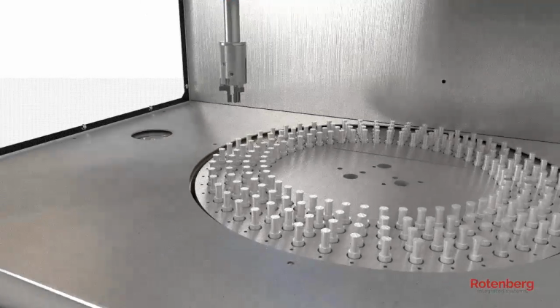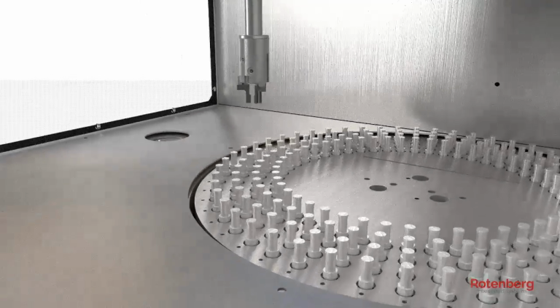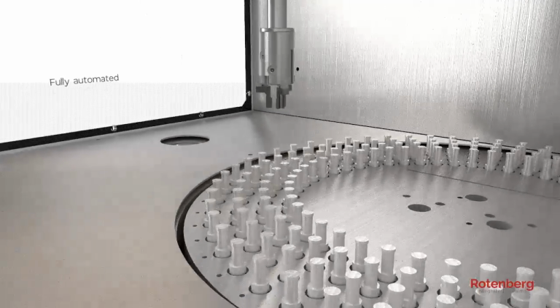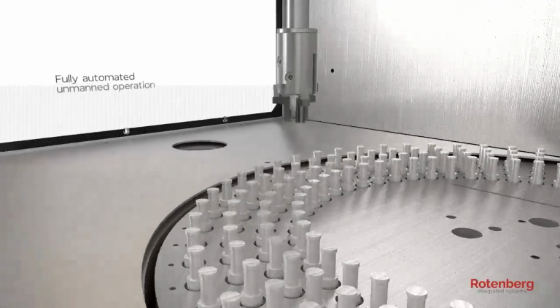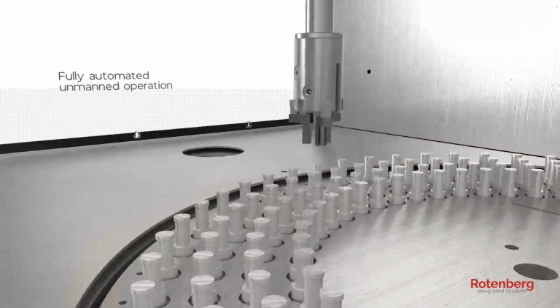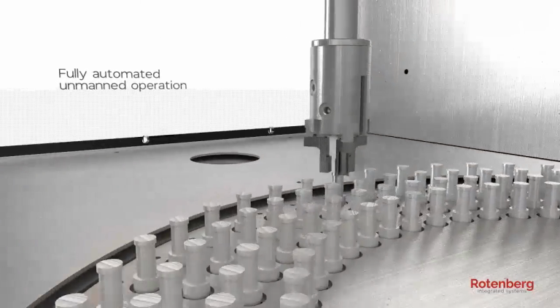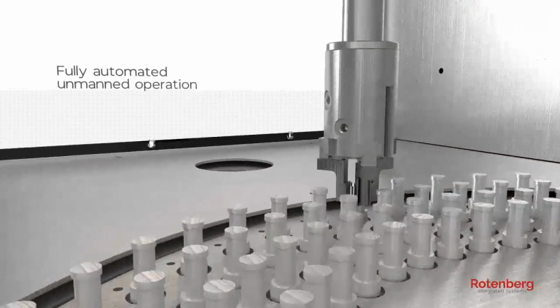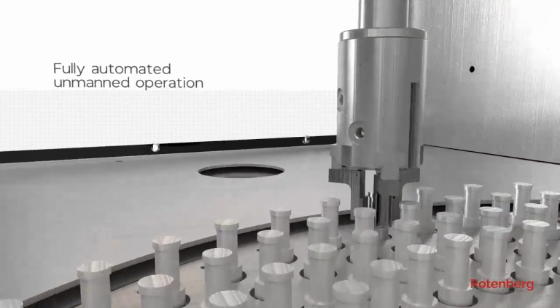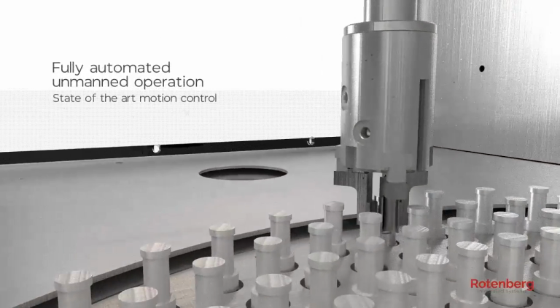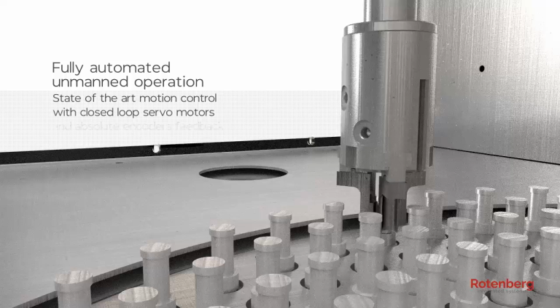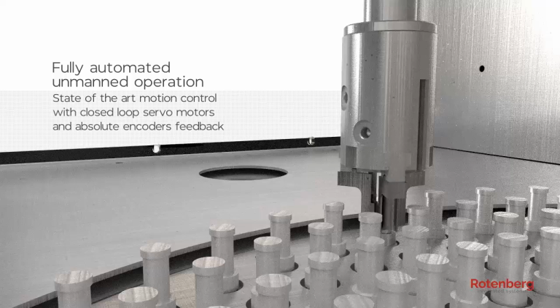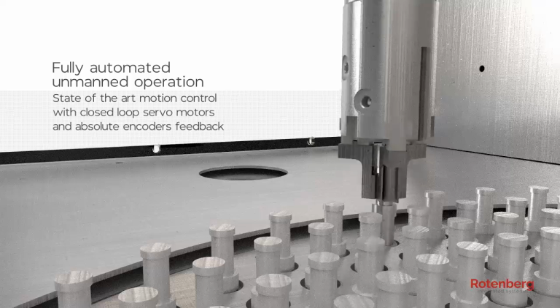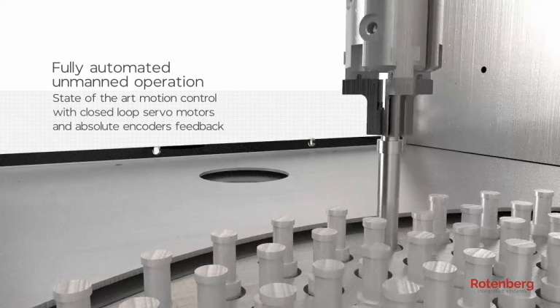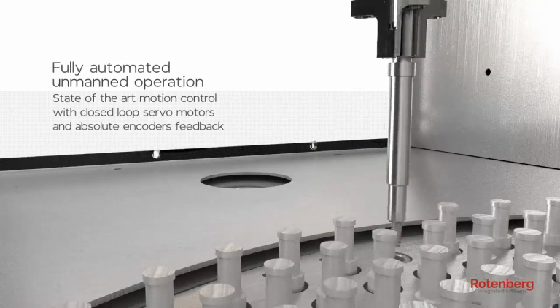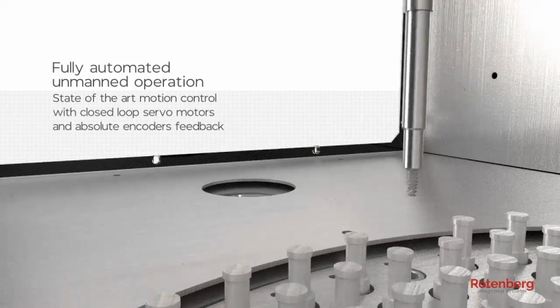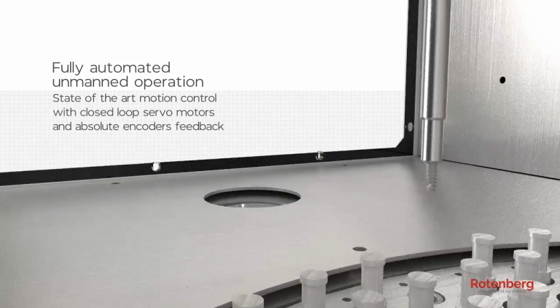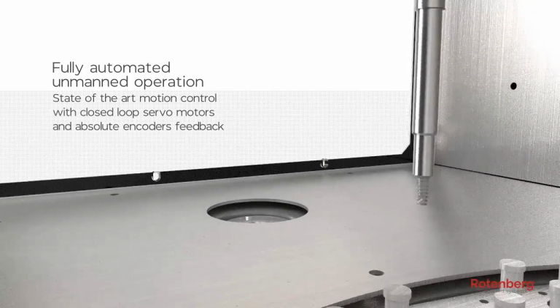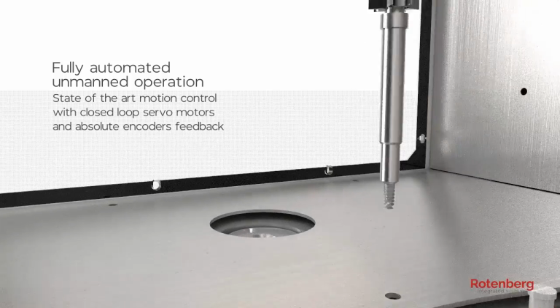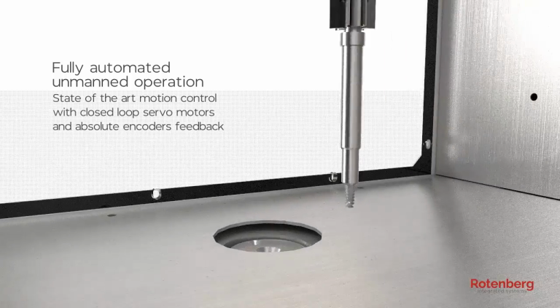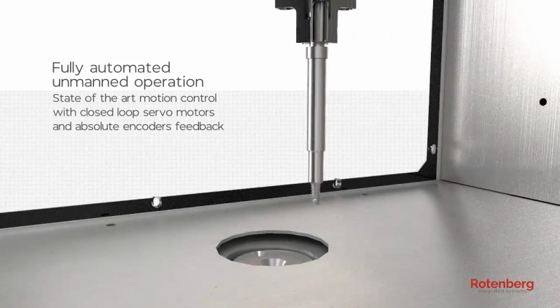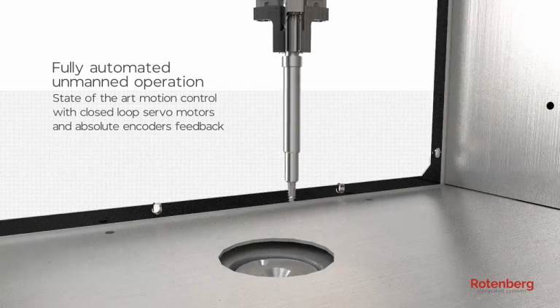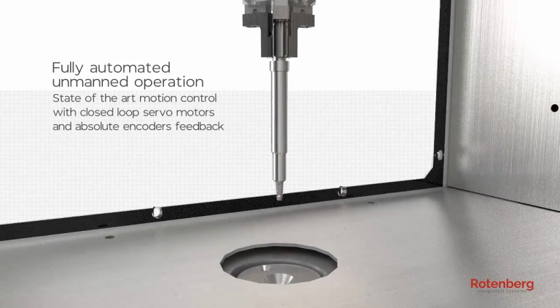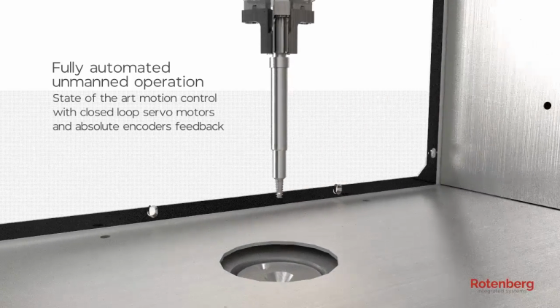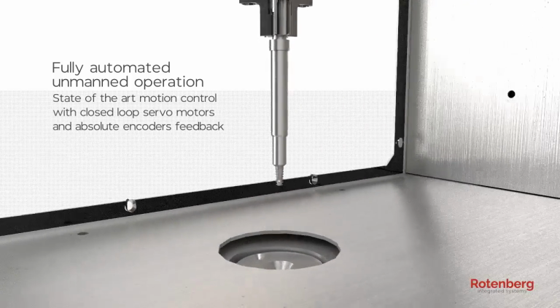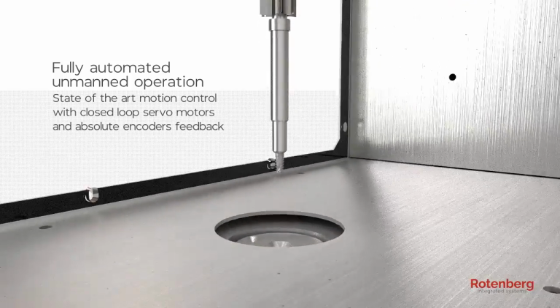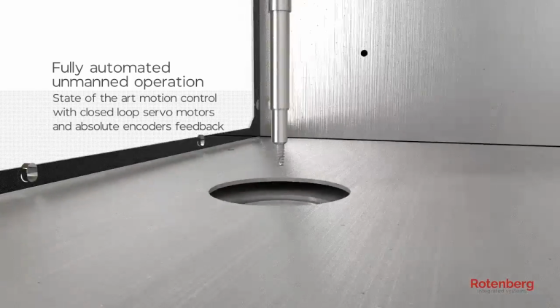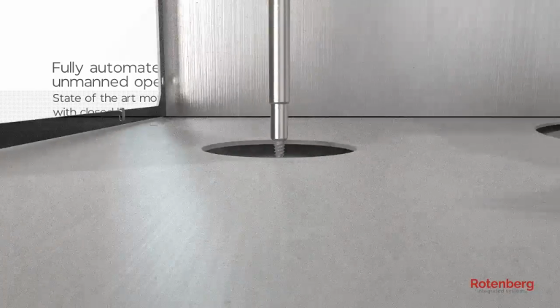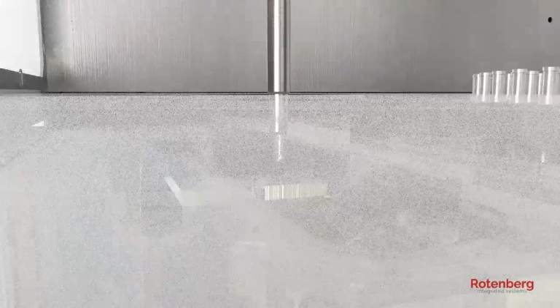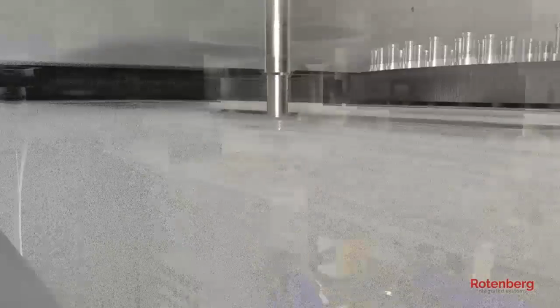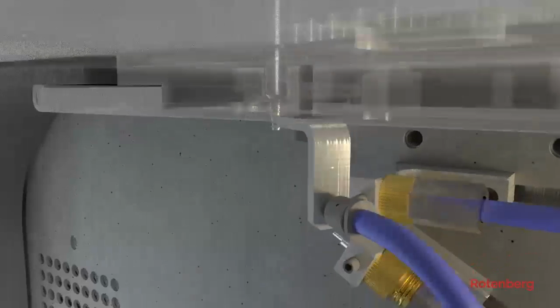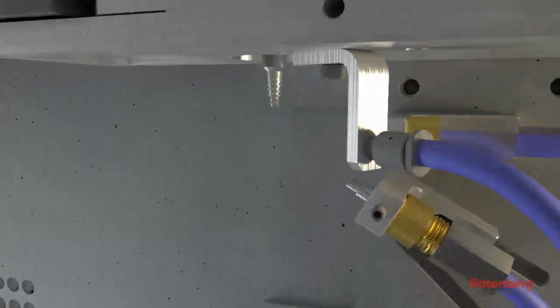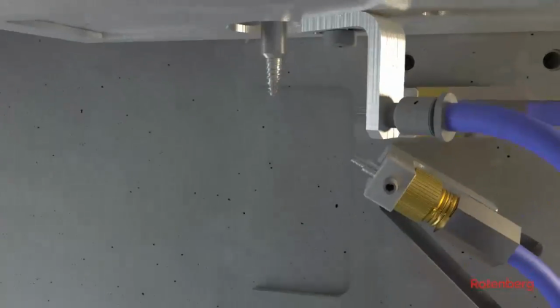Built with advanced motion technology, the ST-200 robotic arm automatically feeds implants into the blasting chamber.